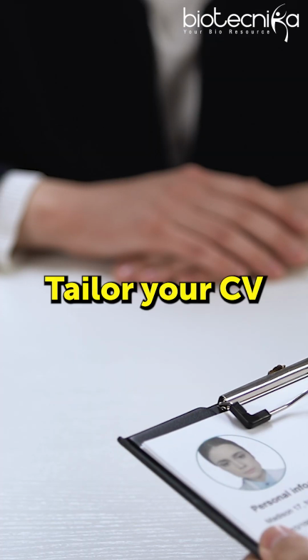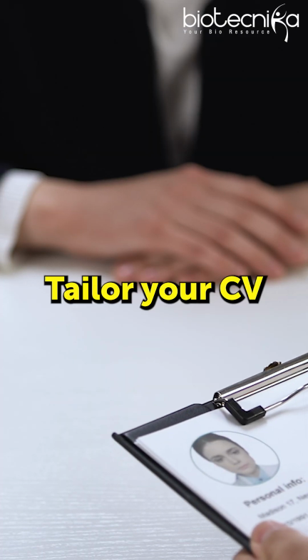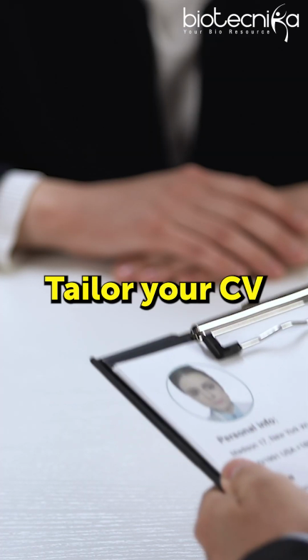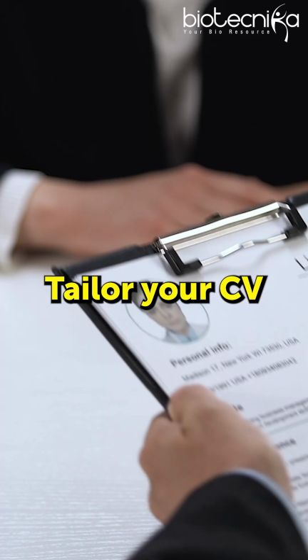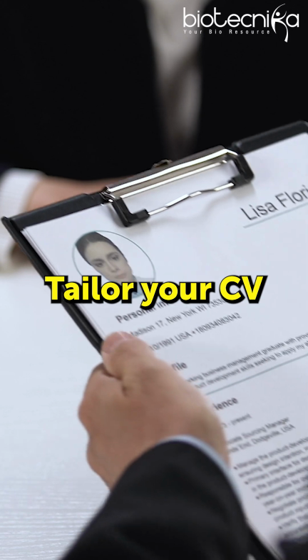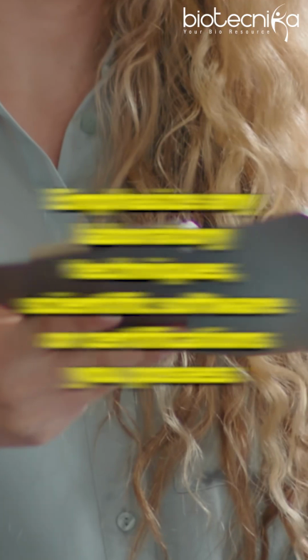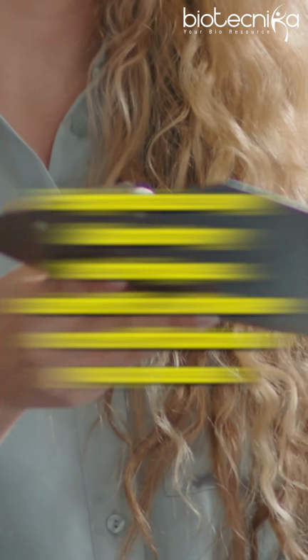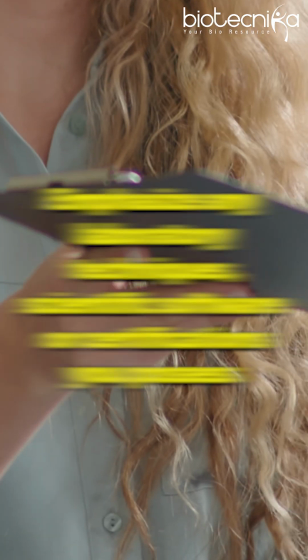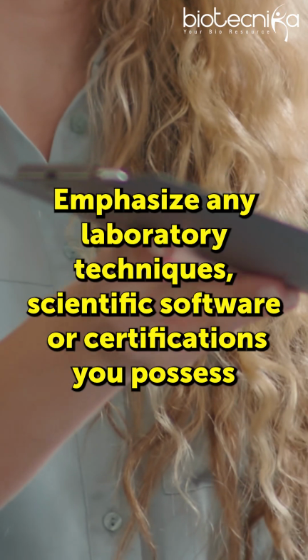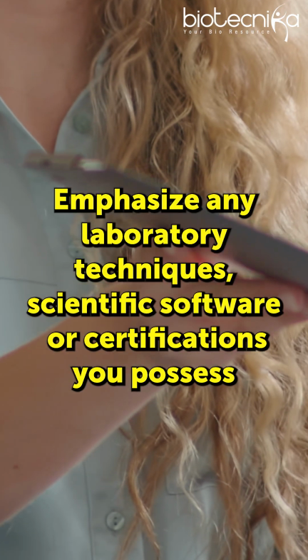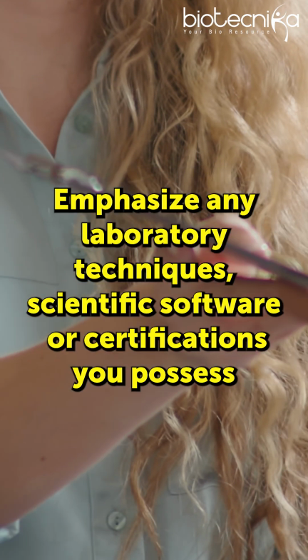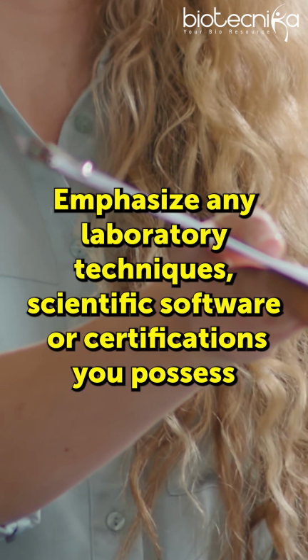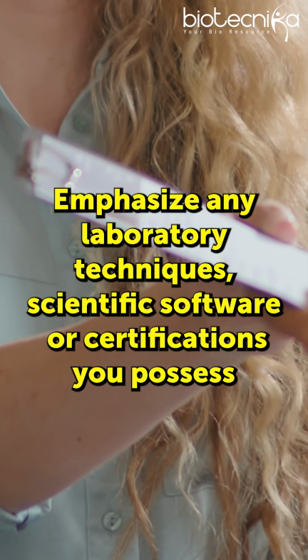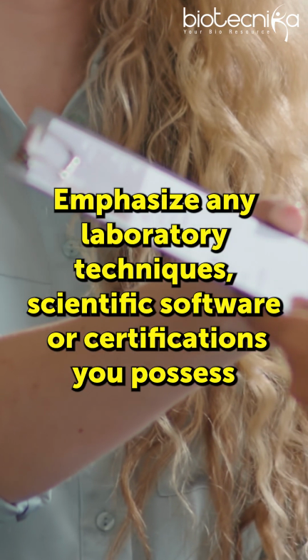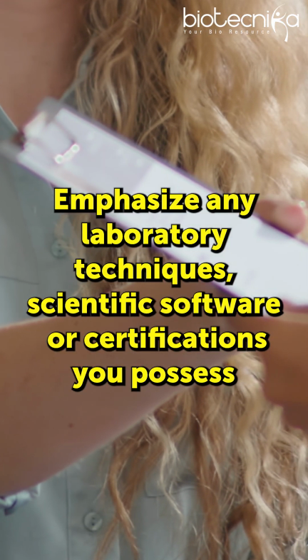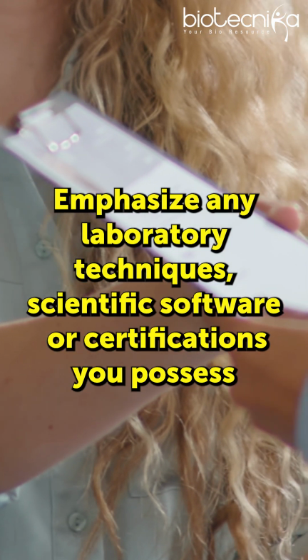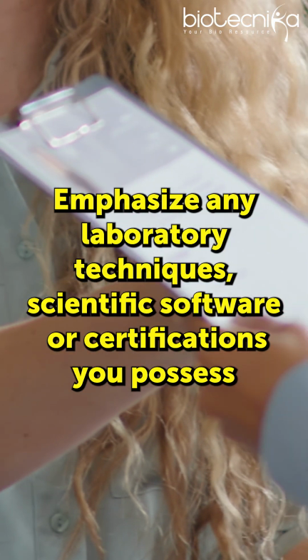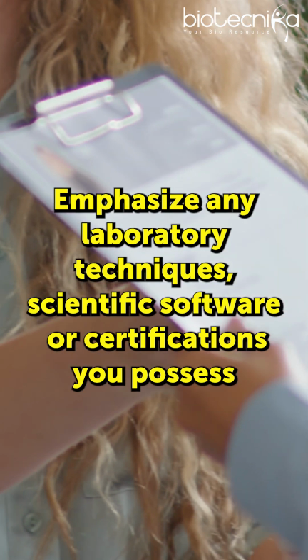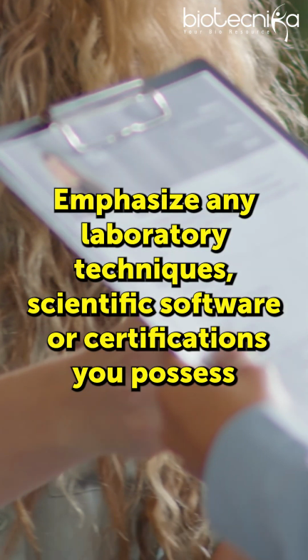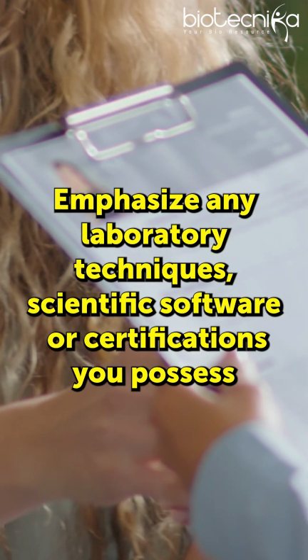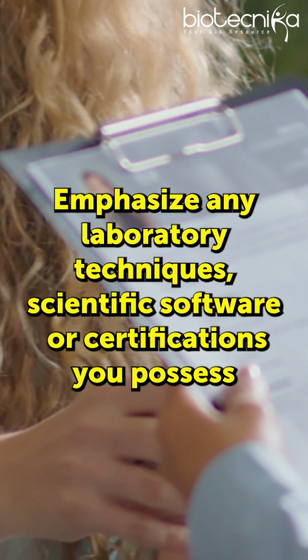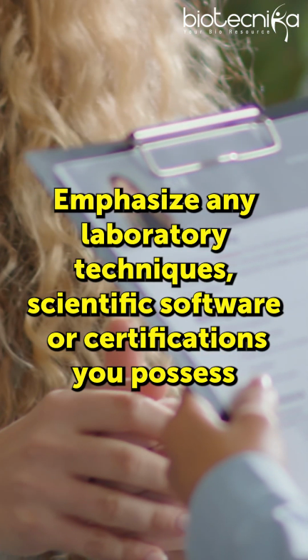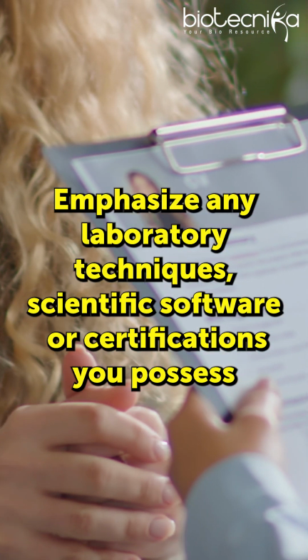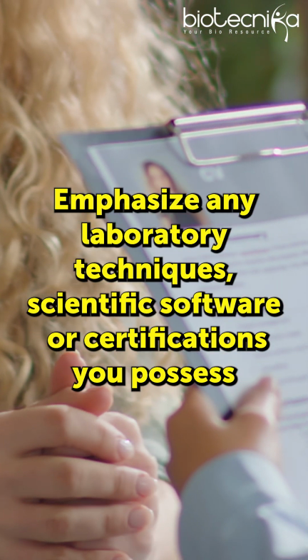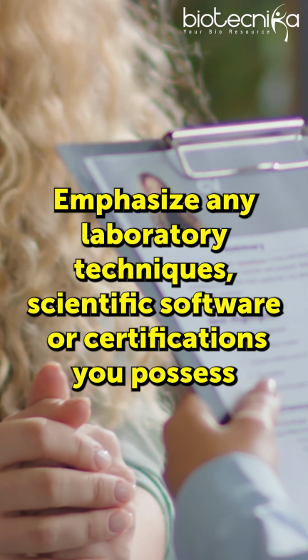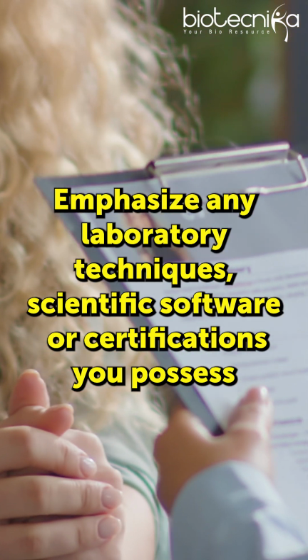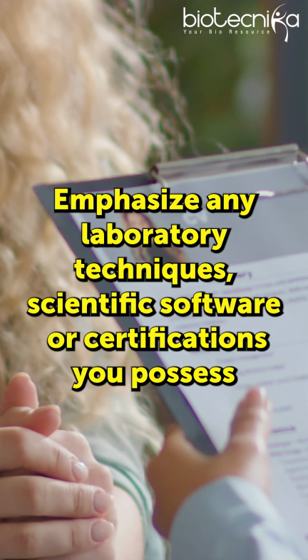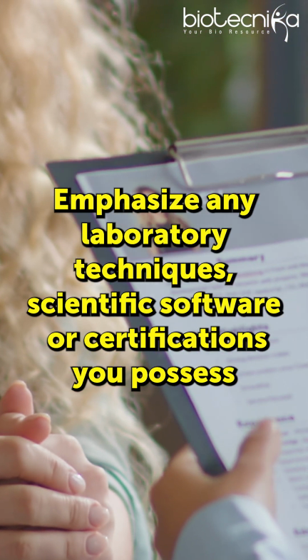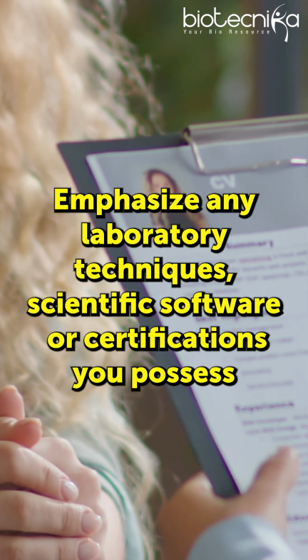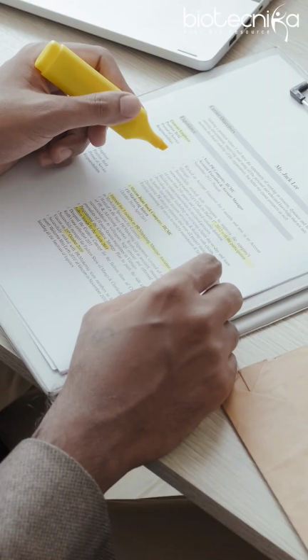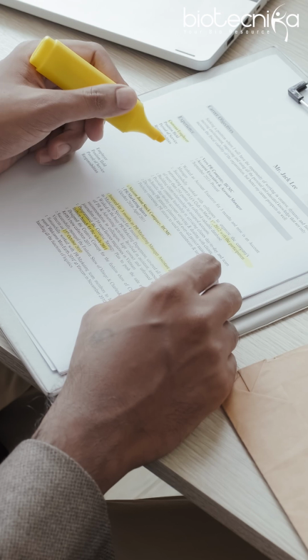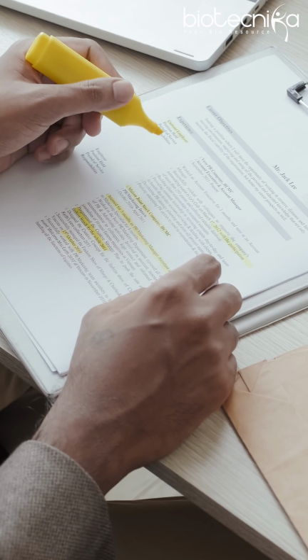2. Tailor your CV. Emphasize any laboratory techniques, scientific software, or certifications you possess.